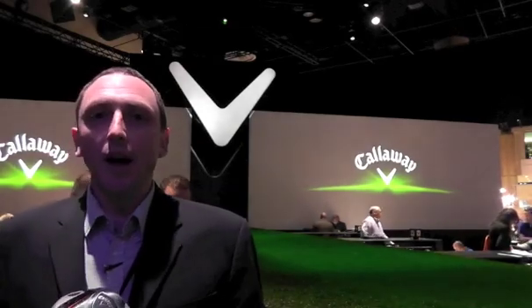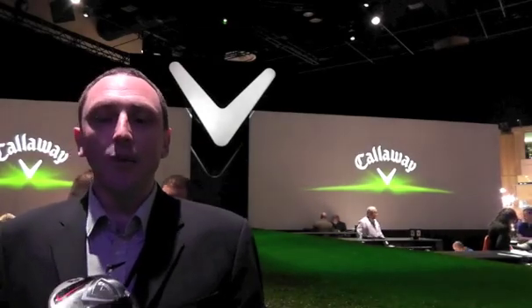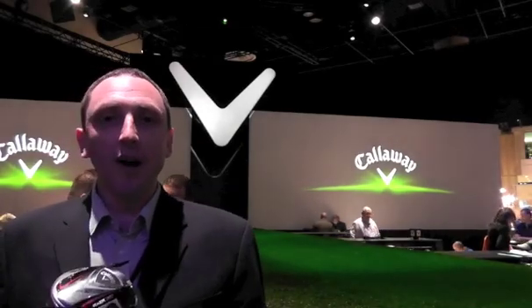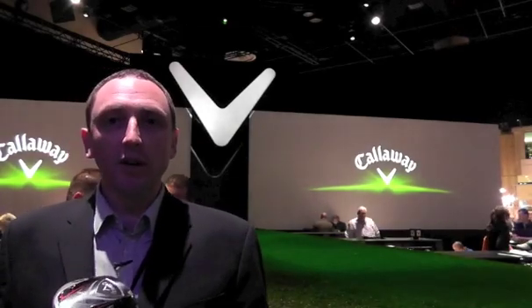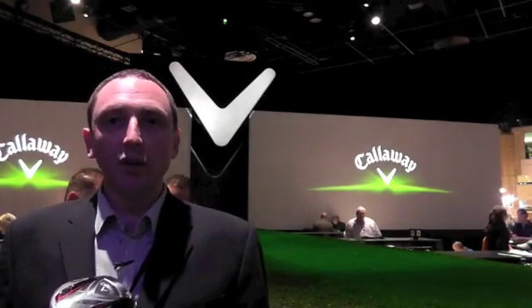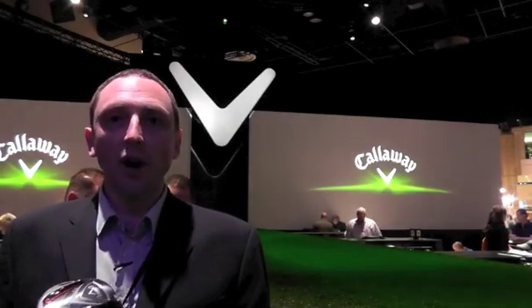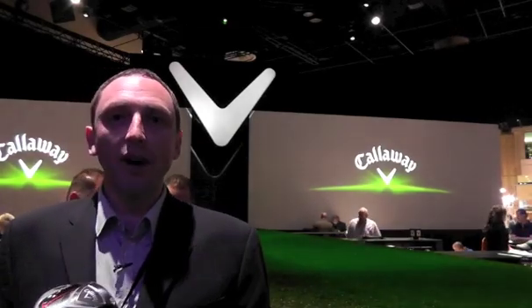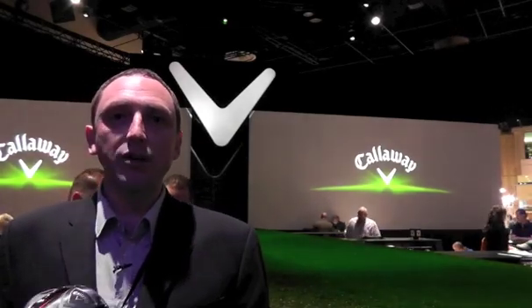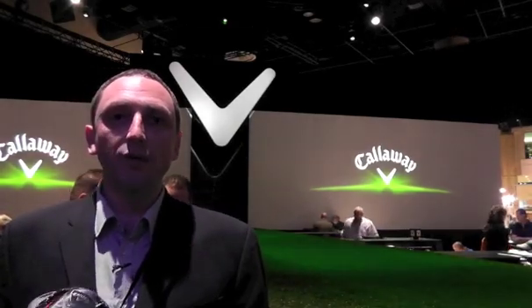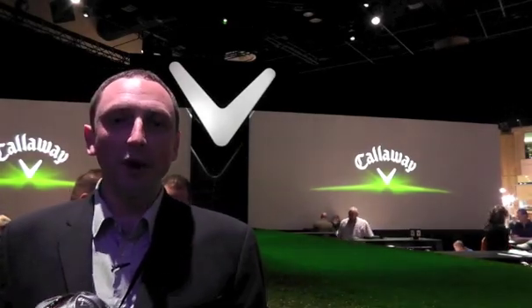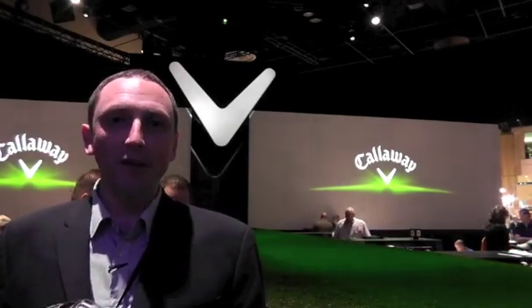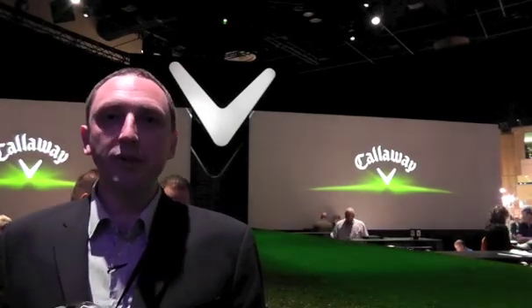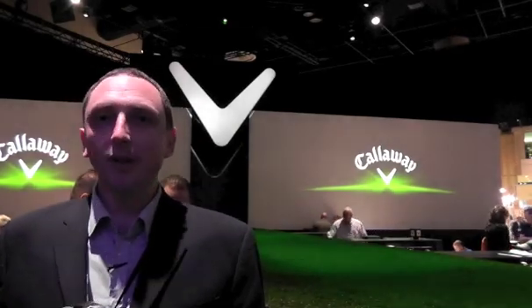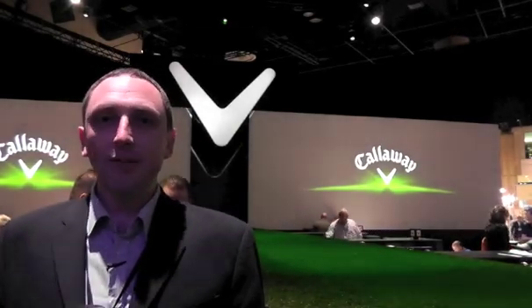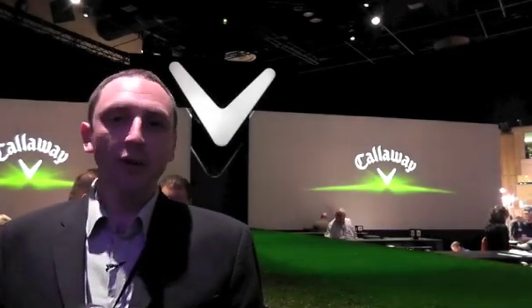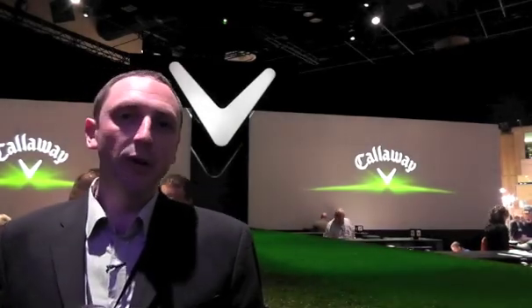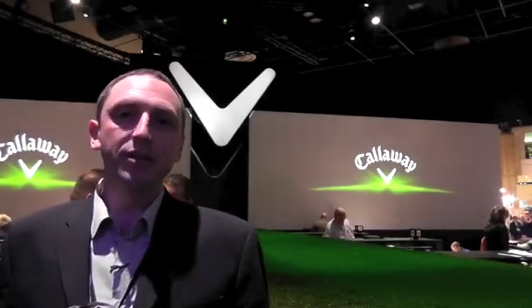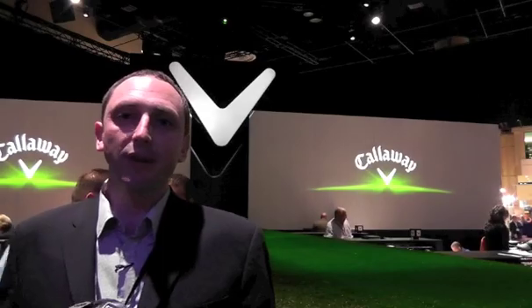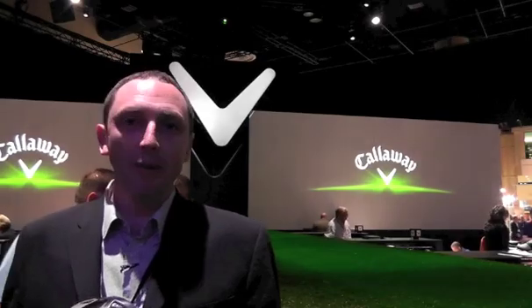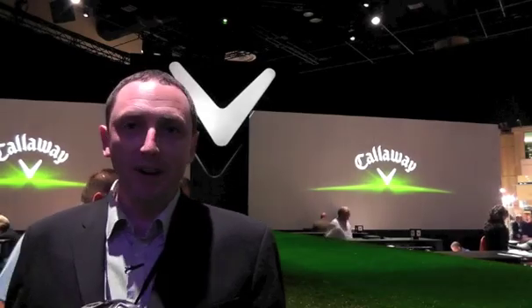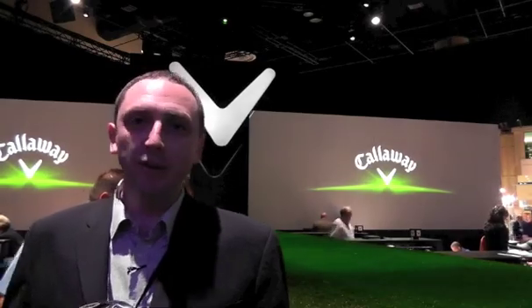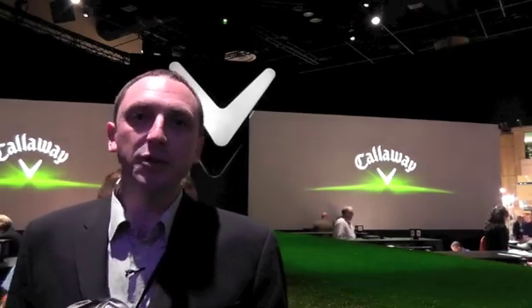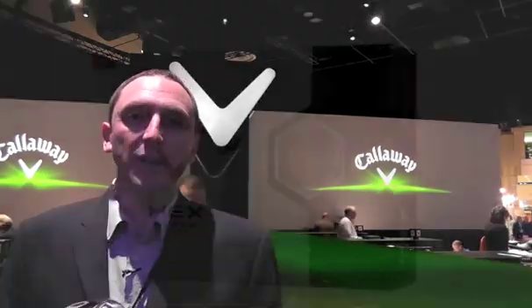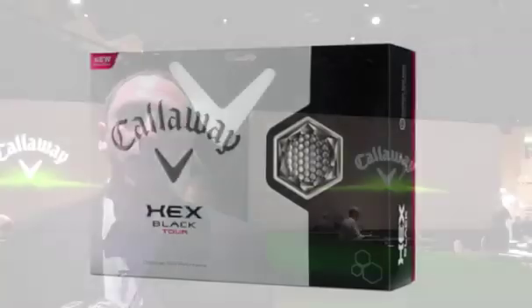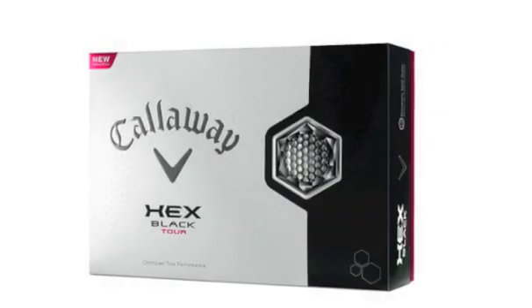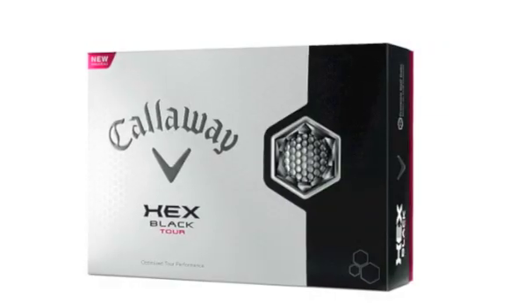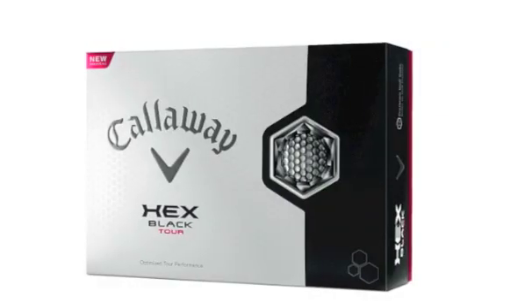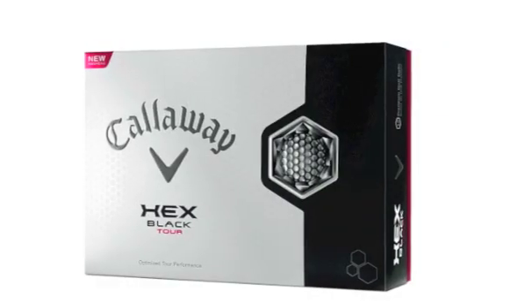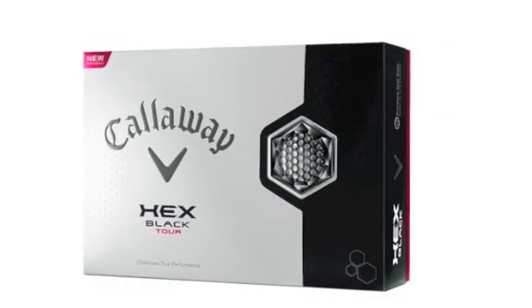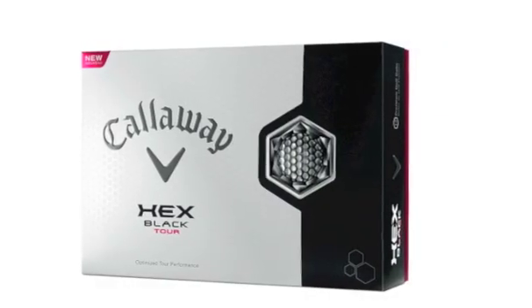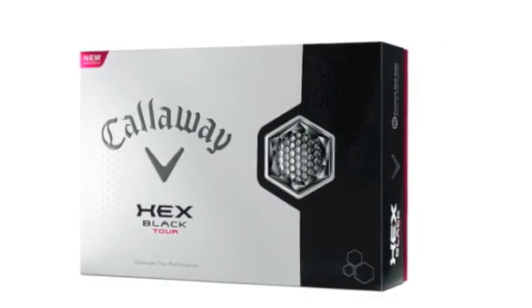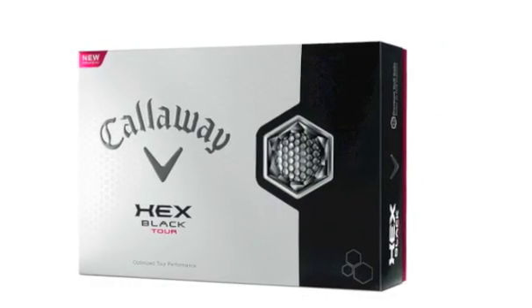We have a strong range of drivers, fairway woods, hybrid irons as you might expect, and a particularly special golf ball.